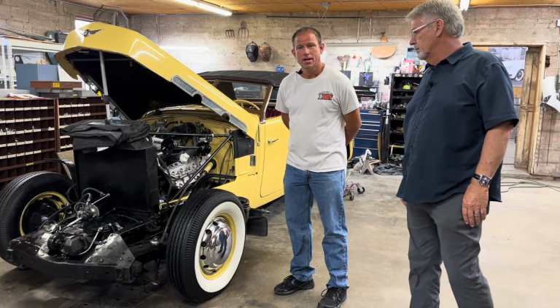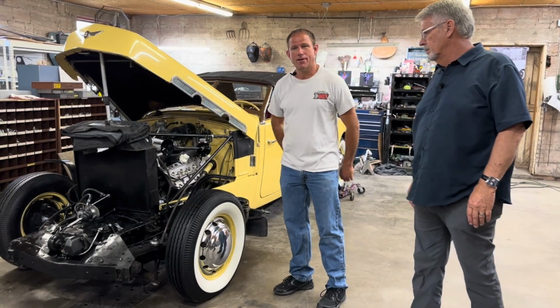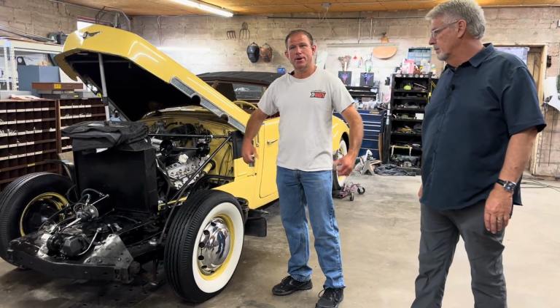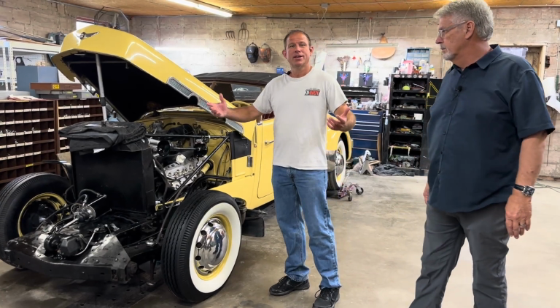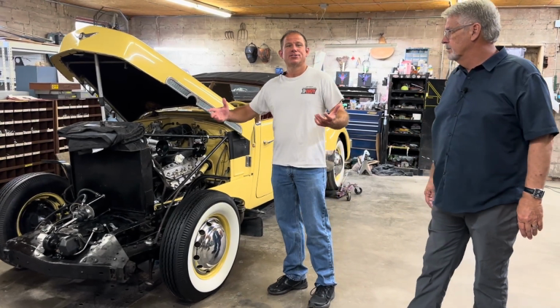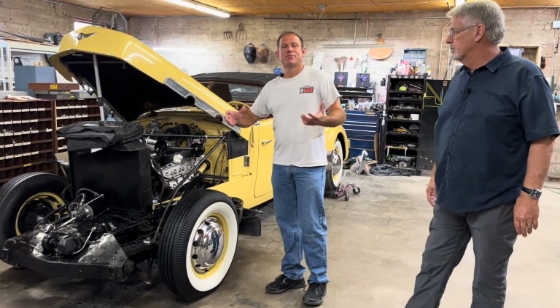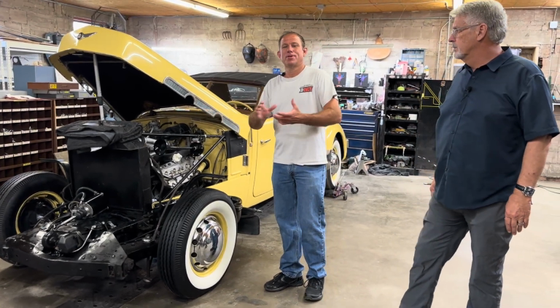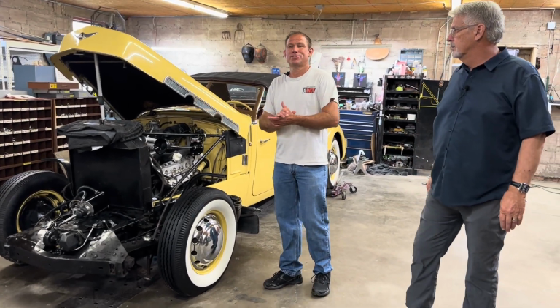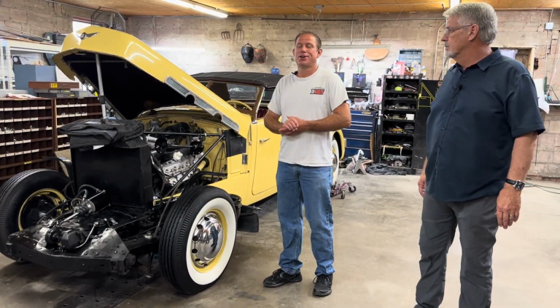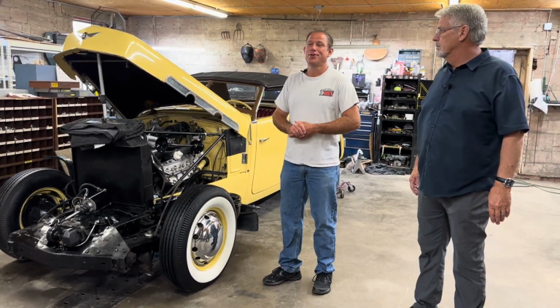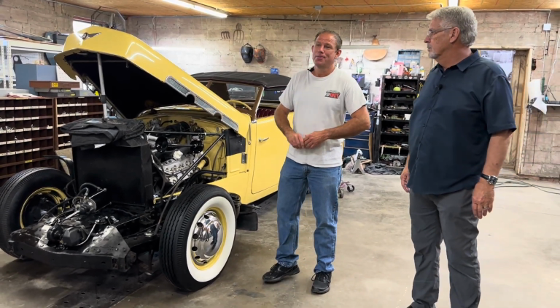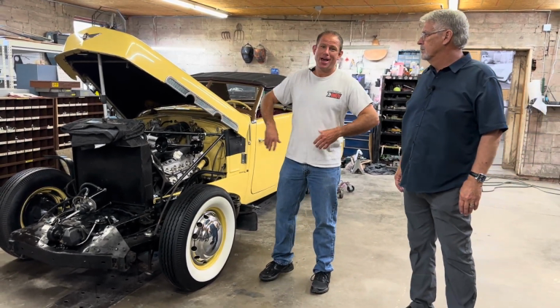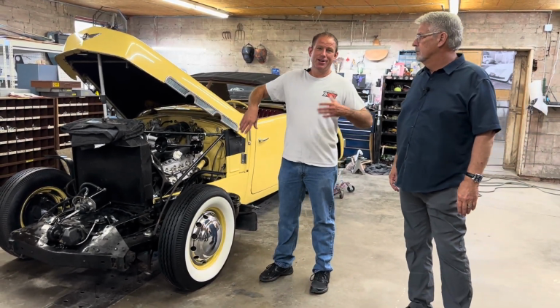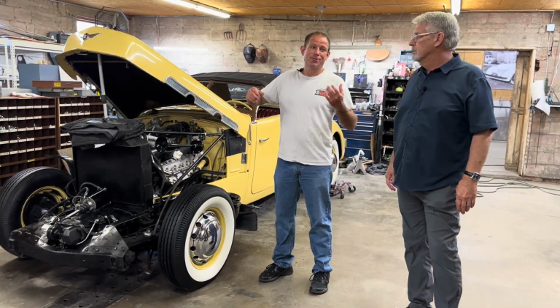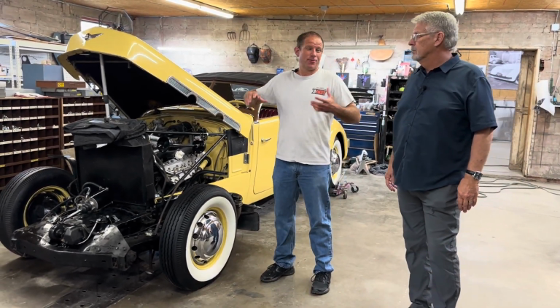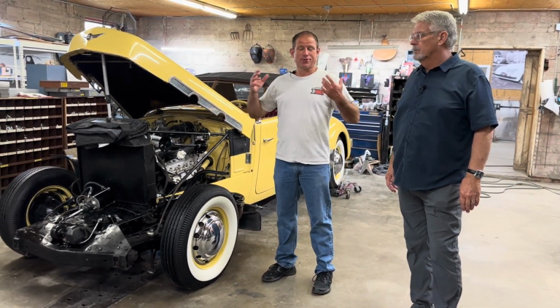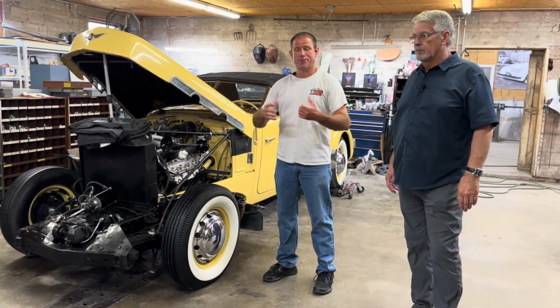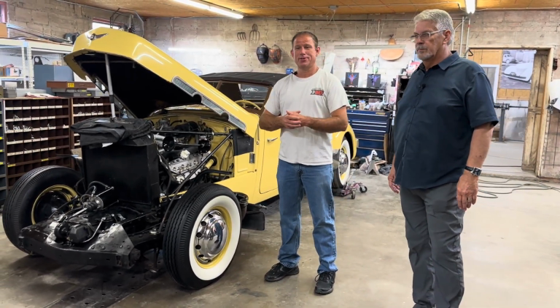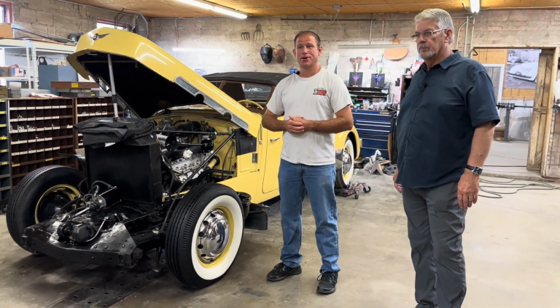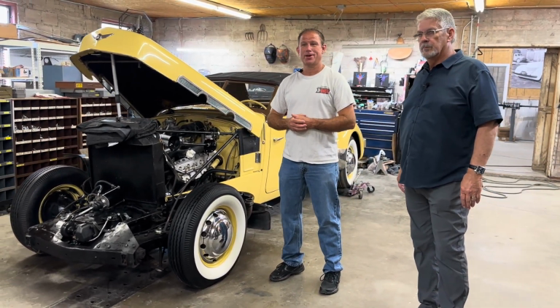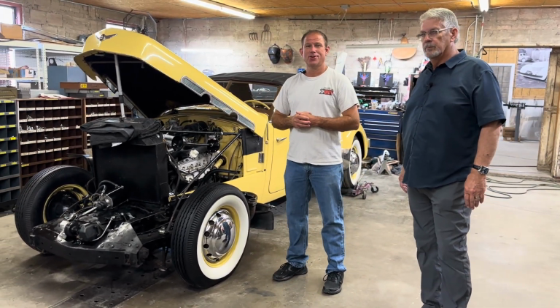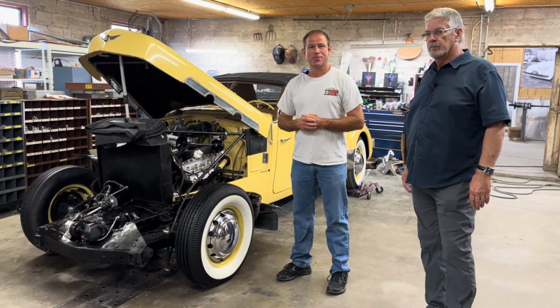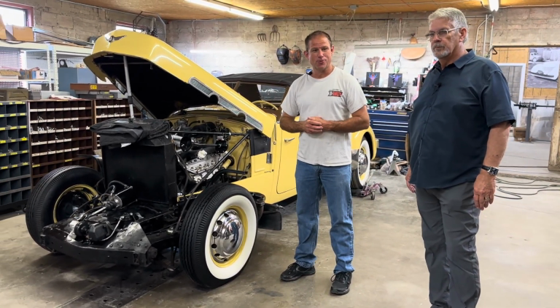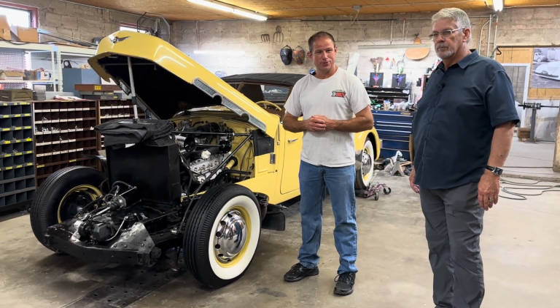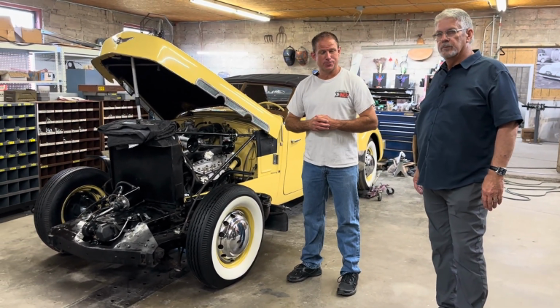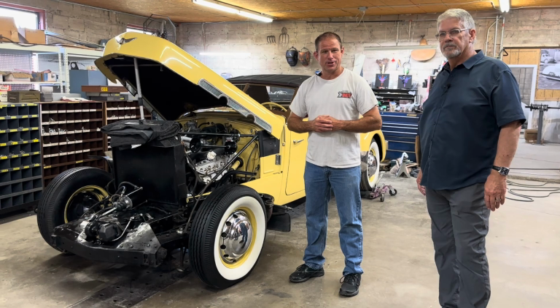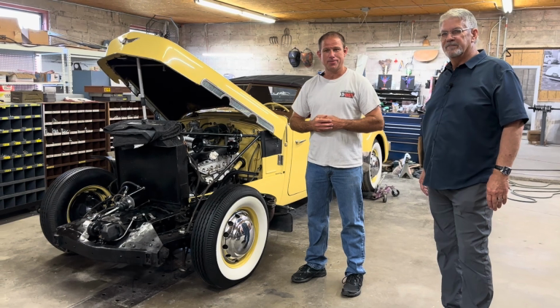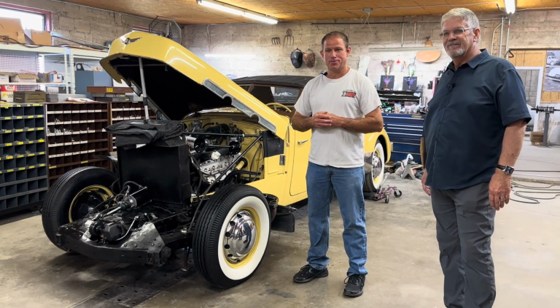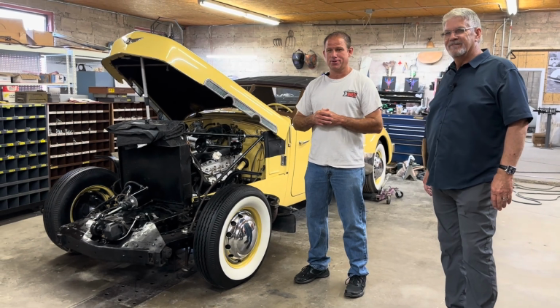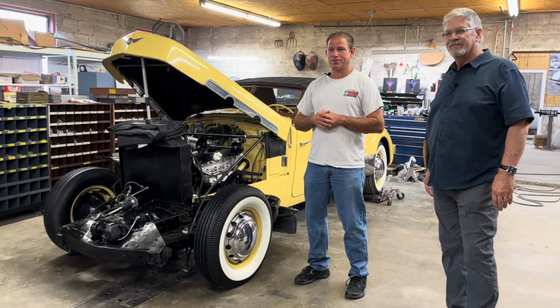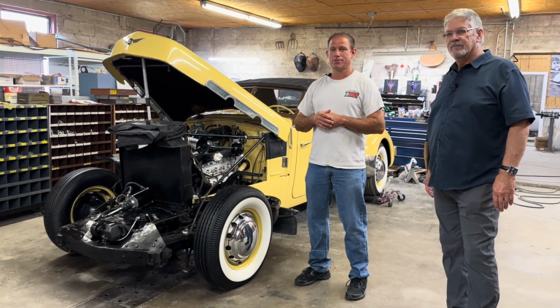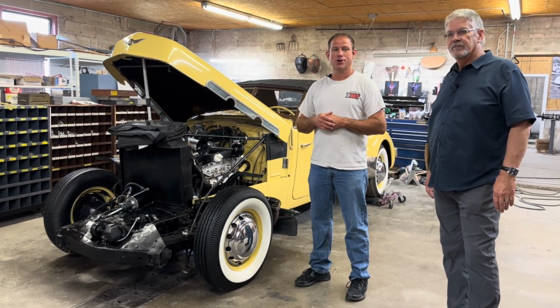Hey everybody, Chavinobiles Auto, back here with our great friend Doug Prey at the Auburn Cord Duesenberg Company in Broken Arrow, Oklahoma.